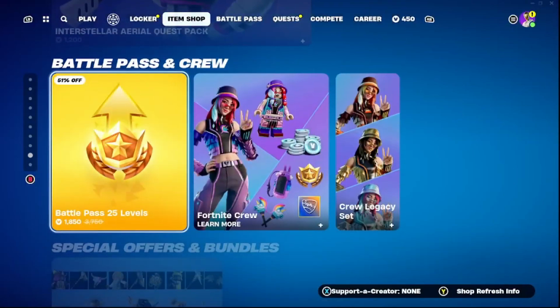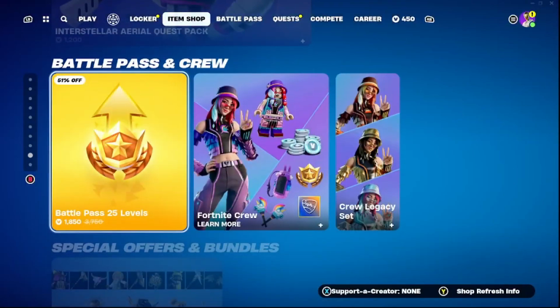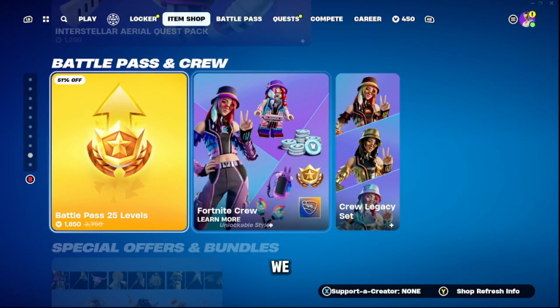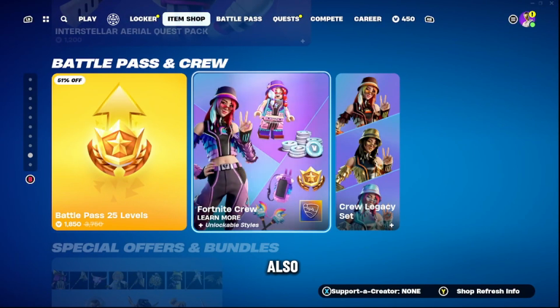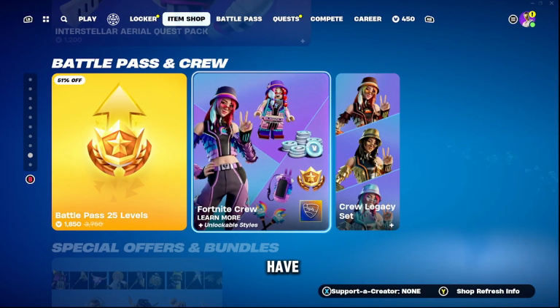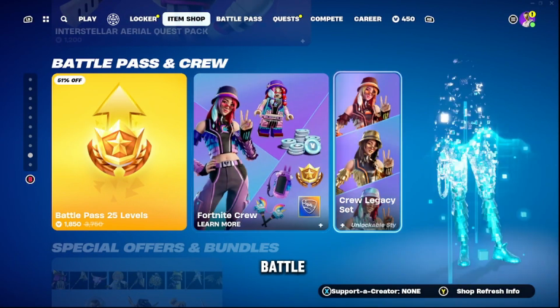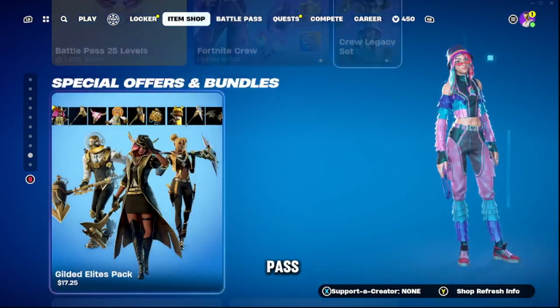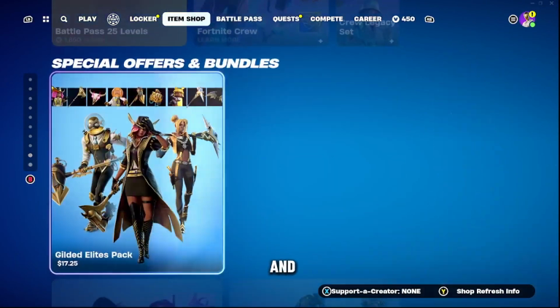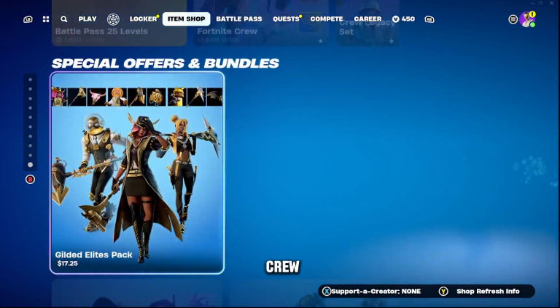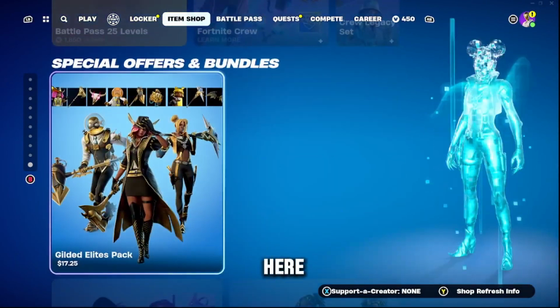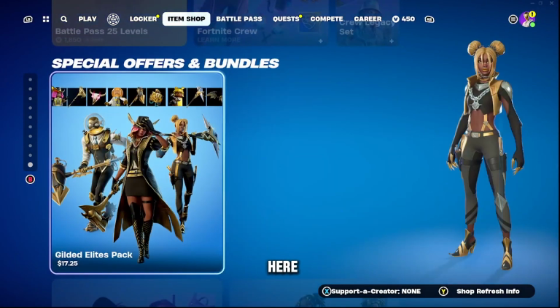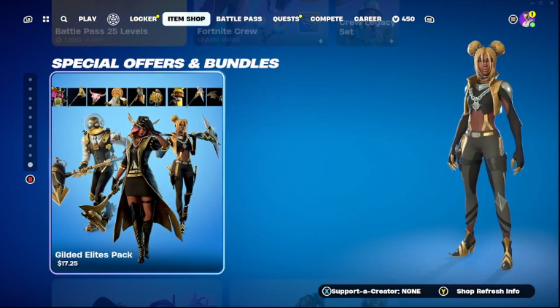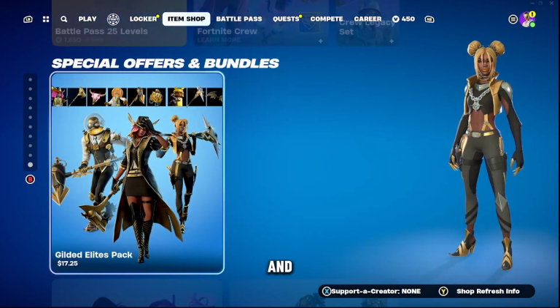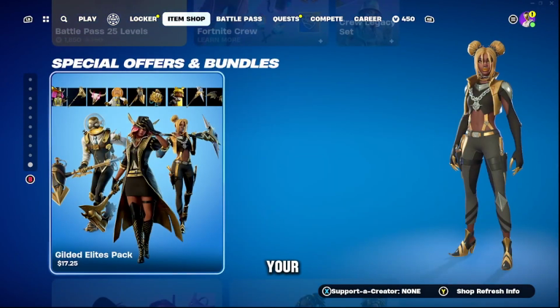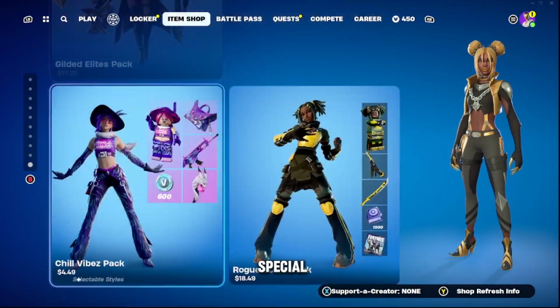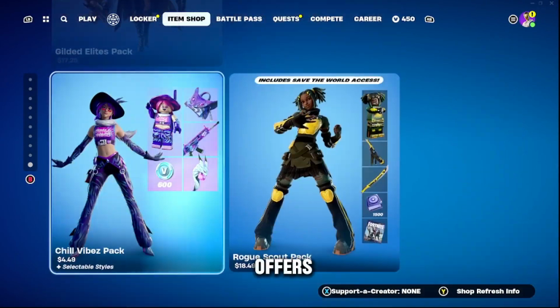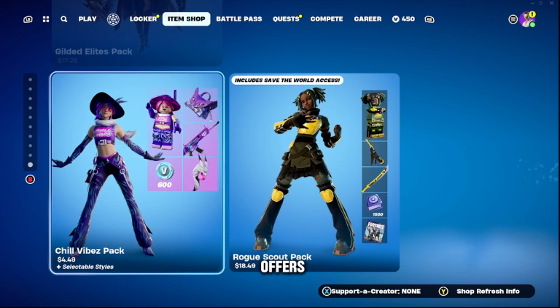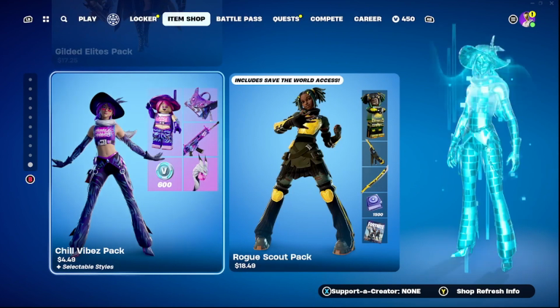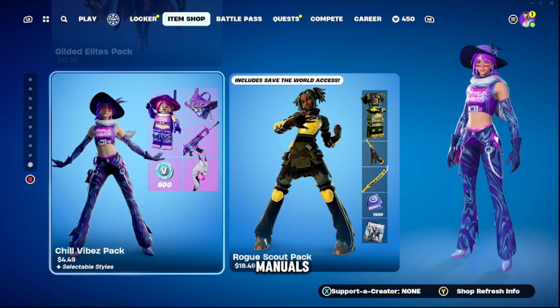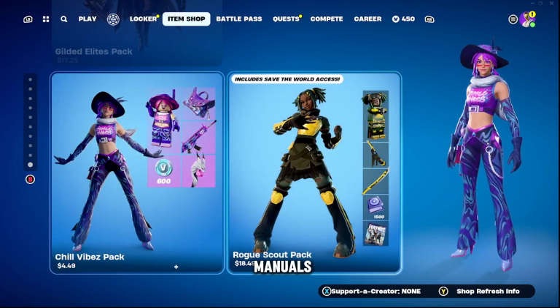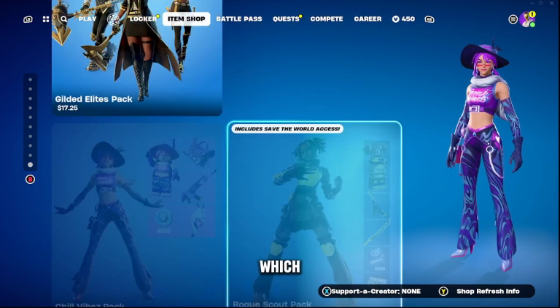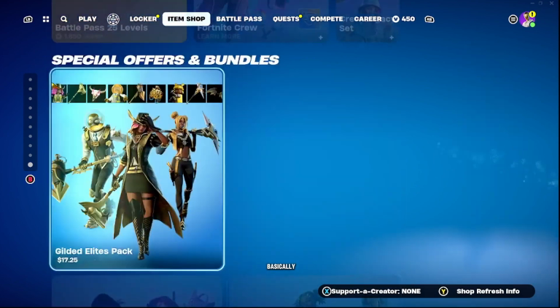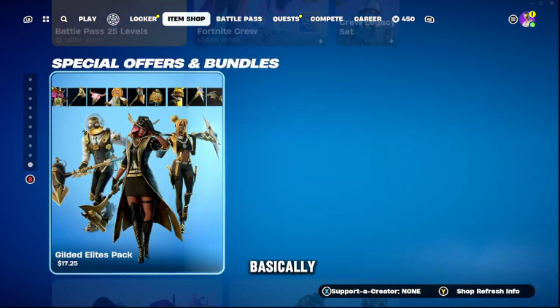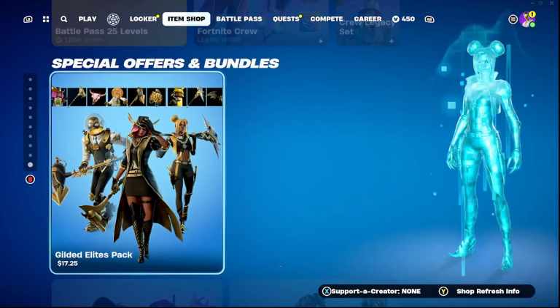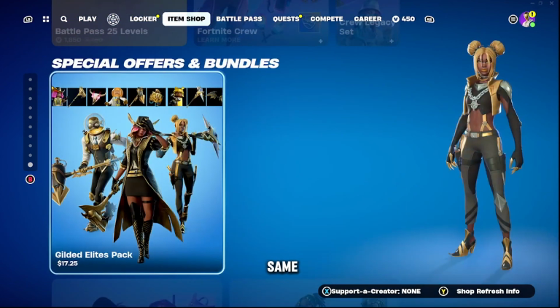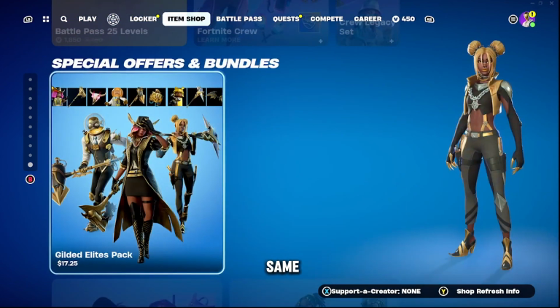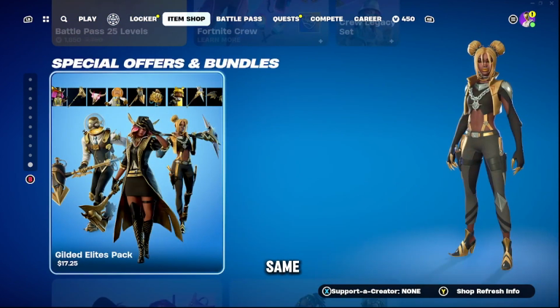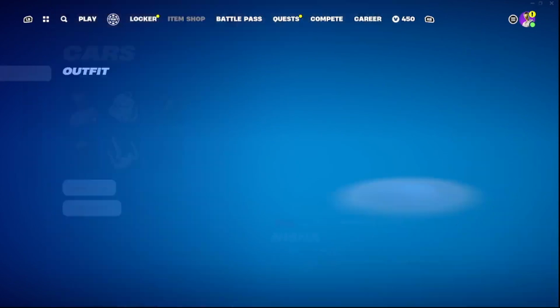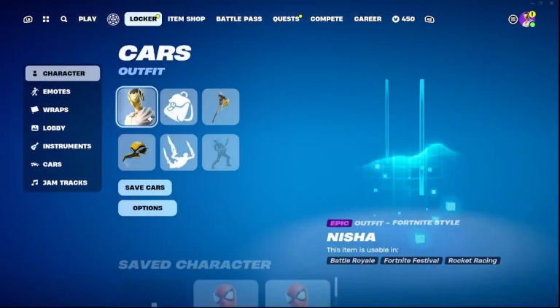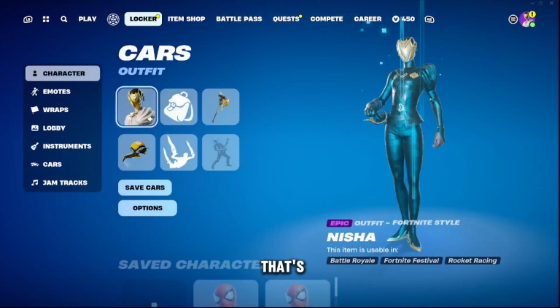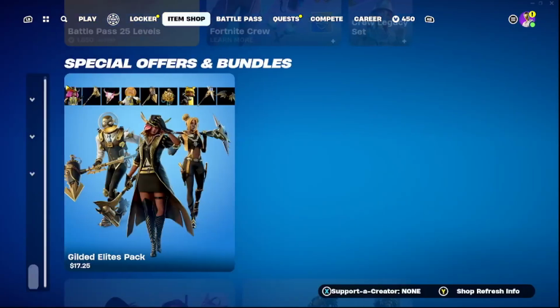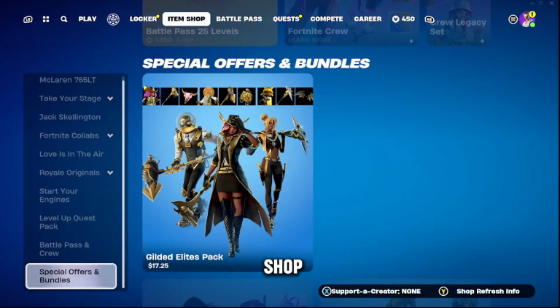We also have the Battle Pass and Crew here. There are special bundles, which are basically the same. And that's the item shop.